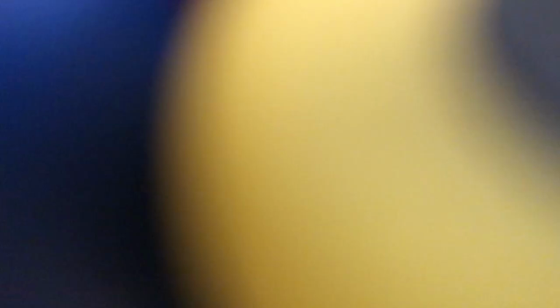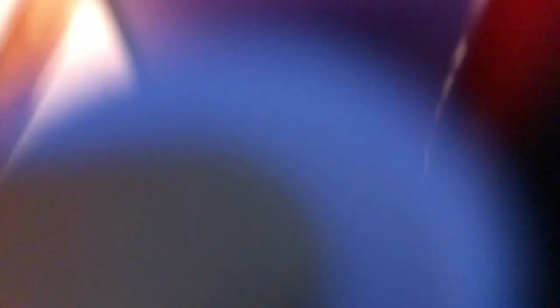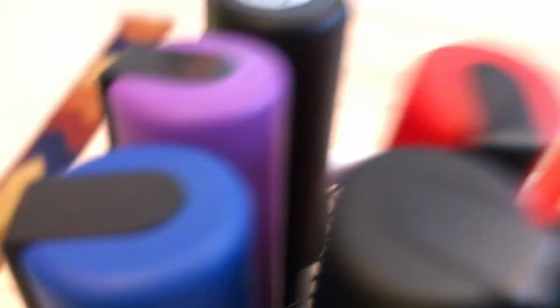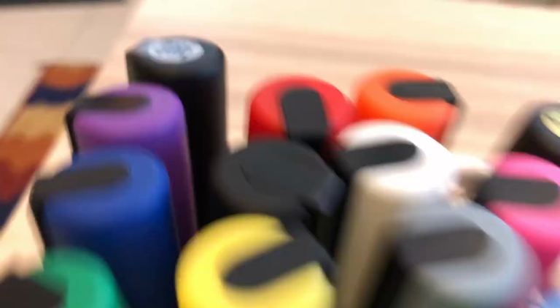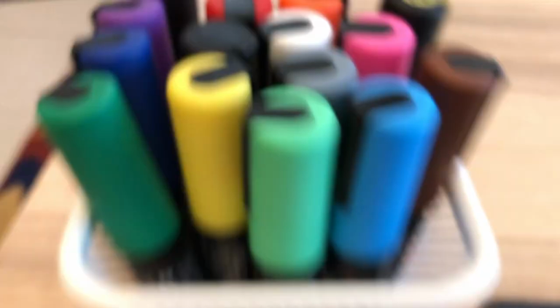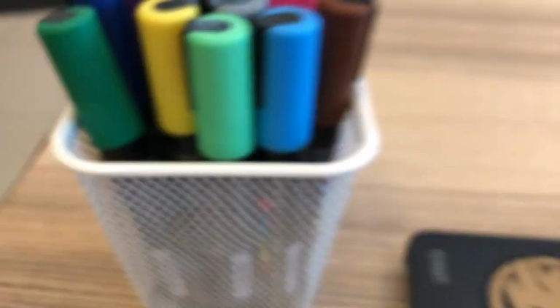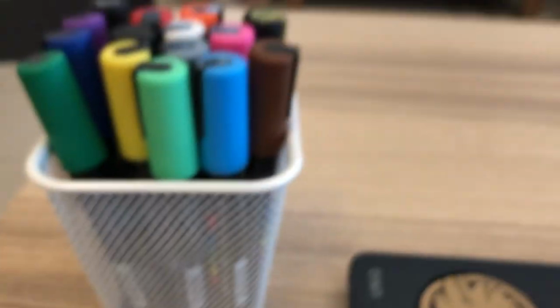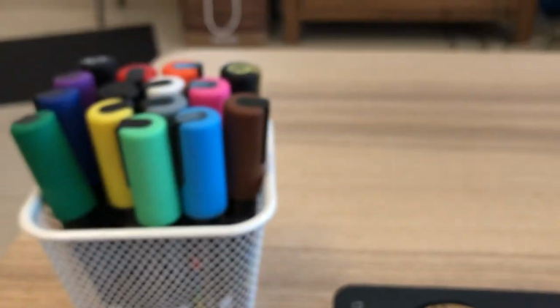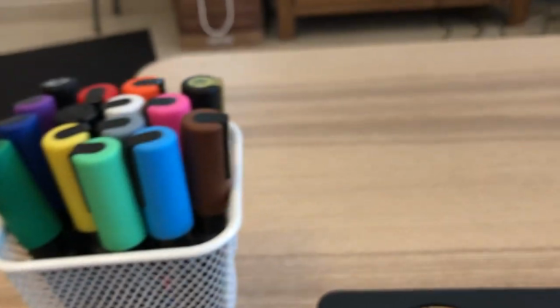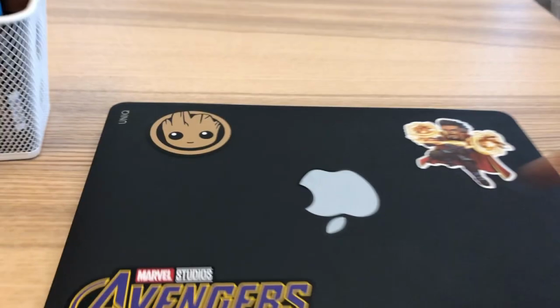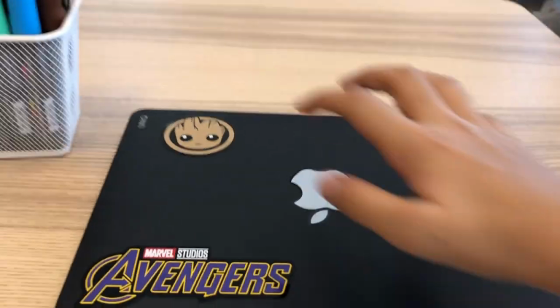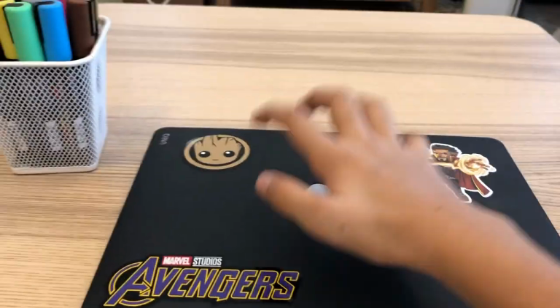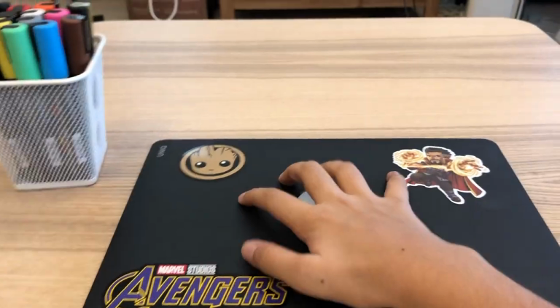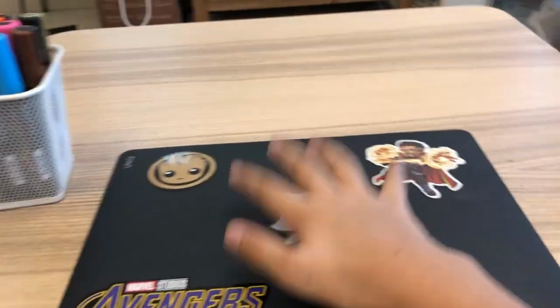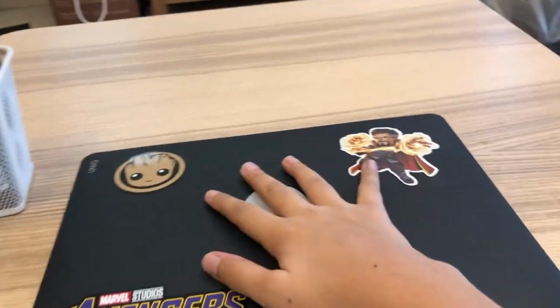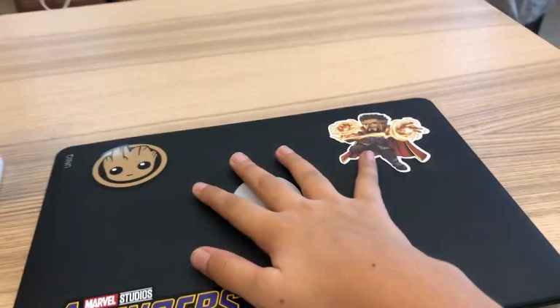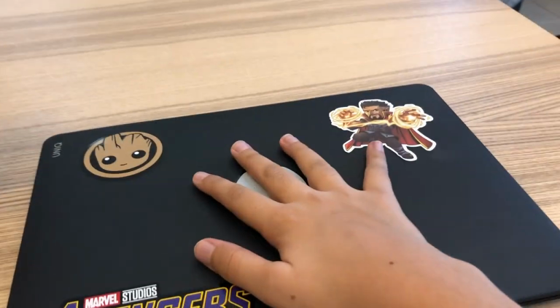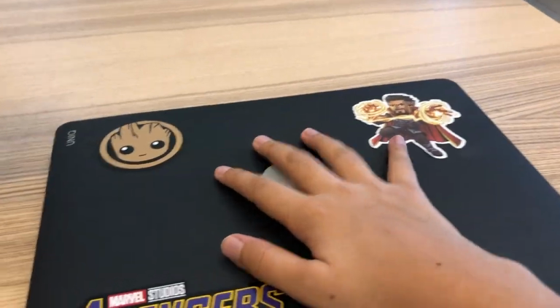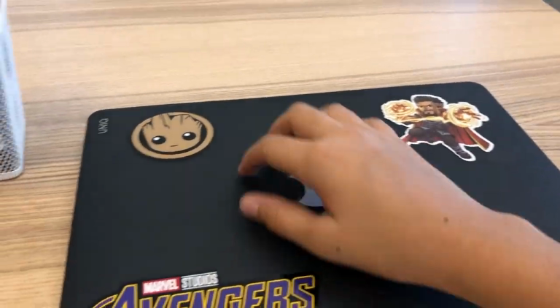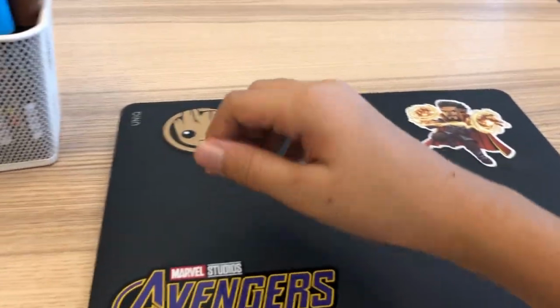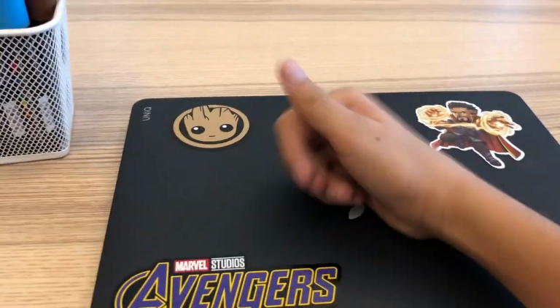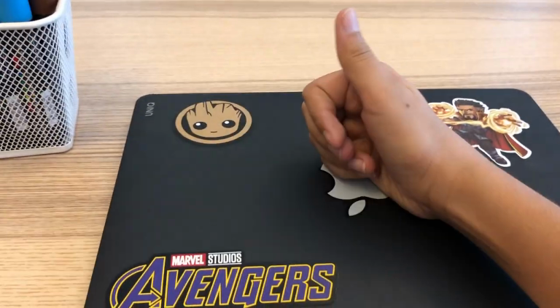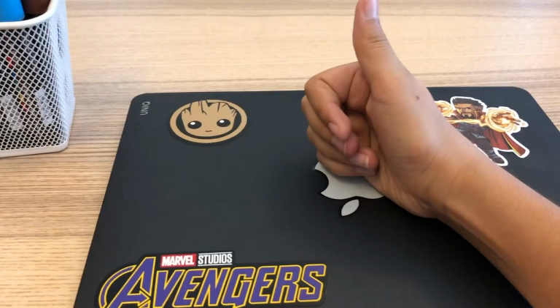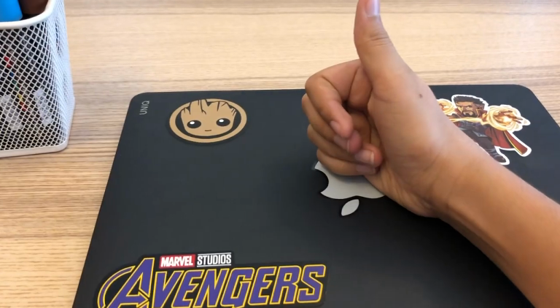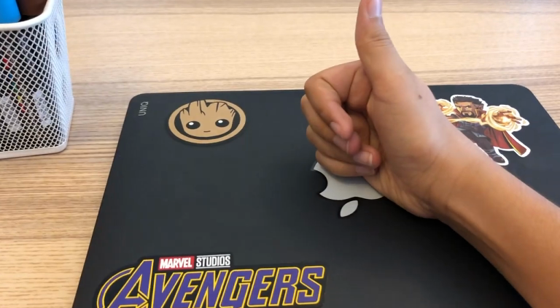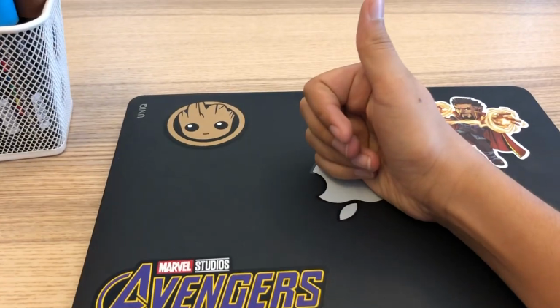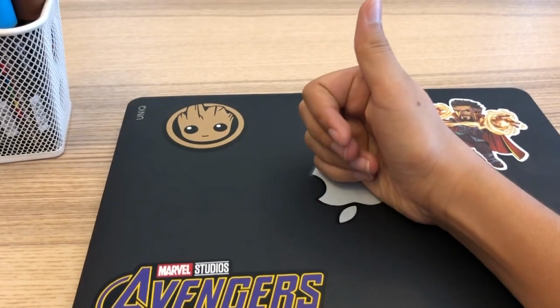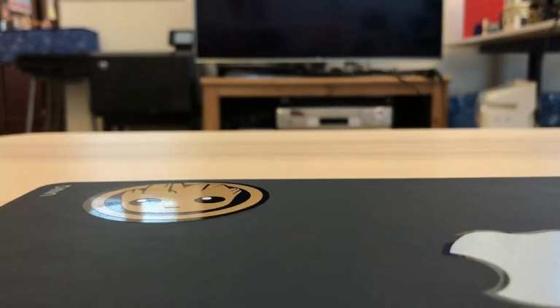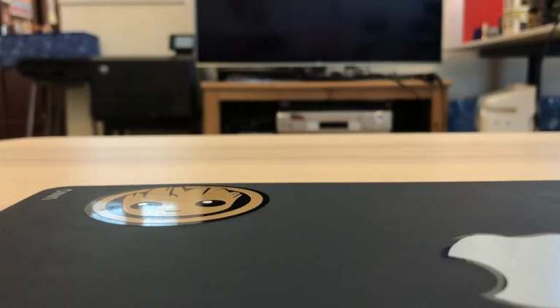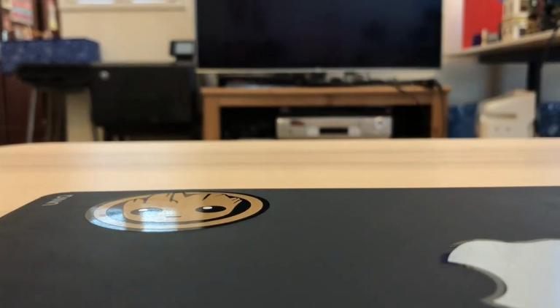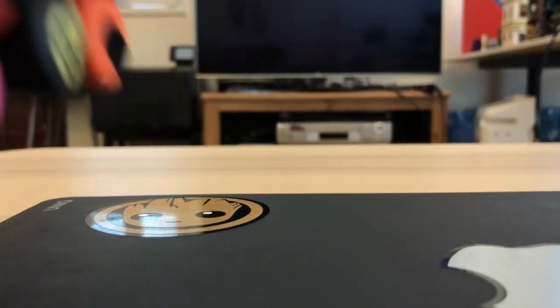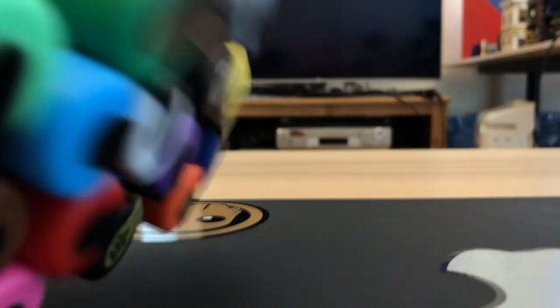What's up guys, today I'm going to be customizing my laptop case, so let's just get straight into it.